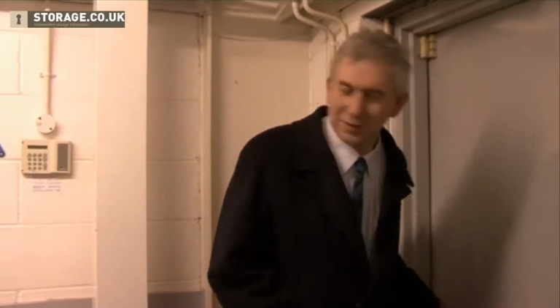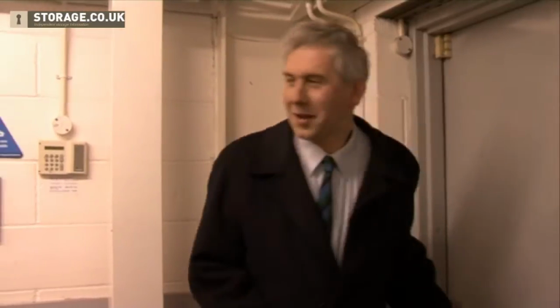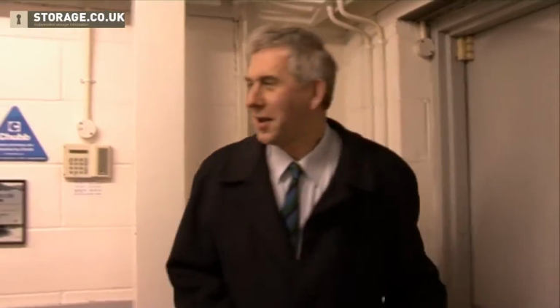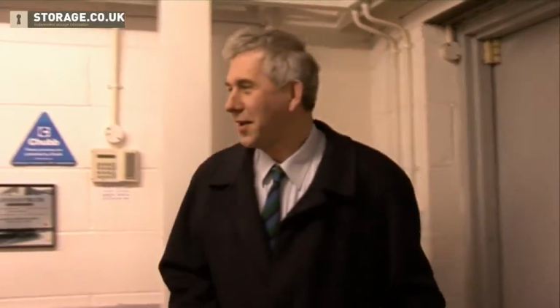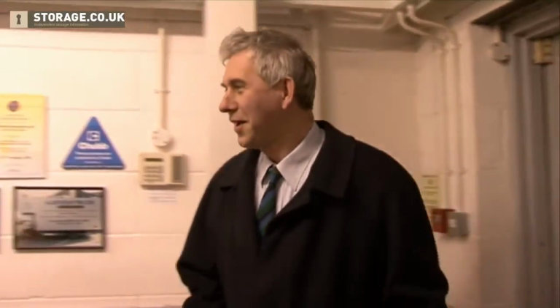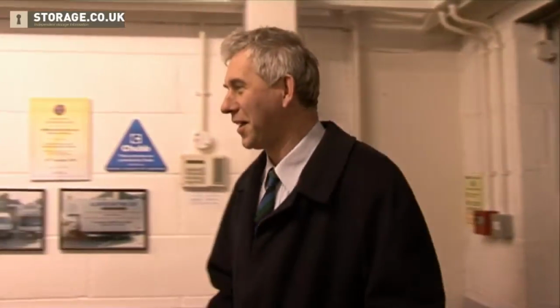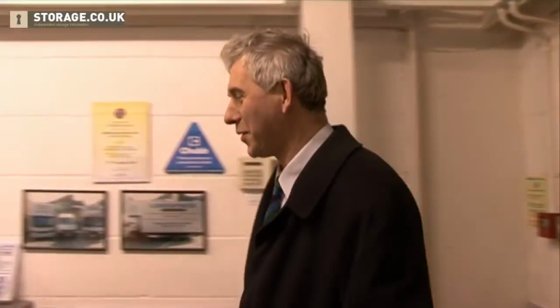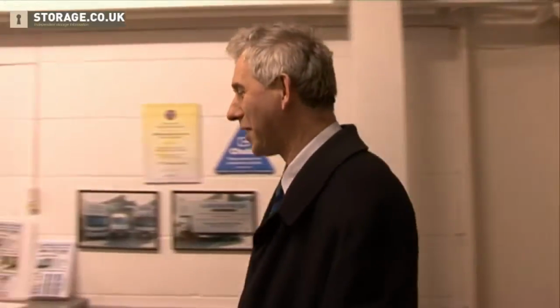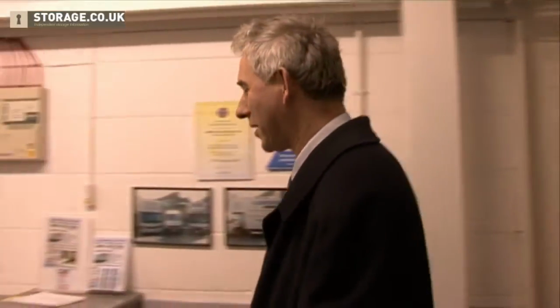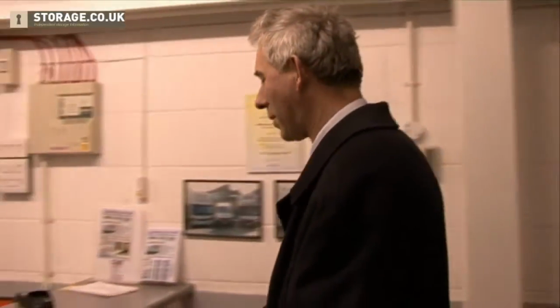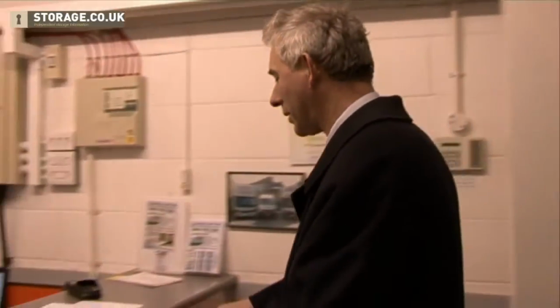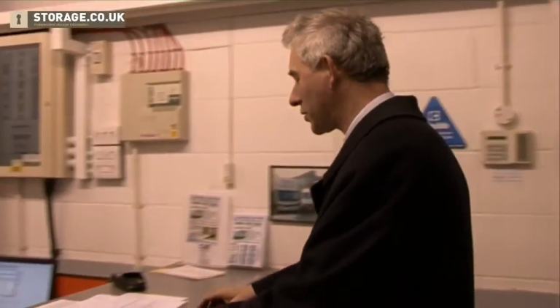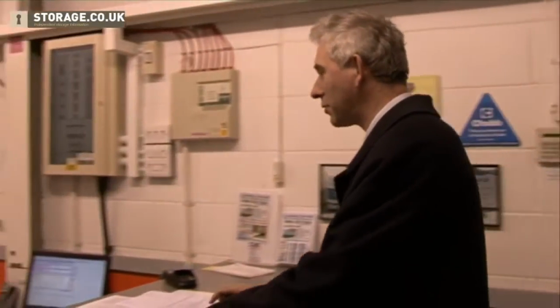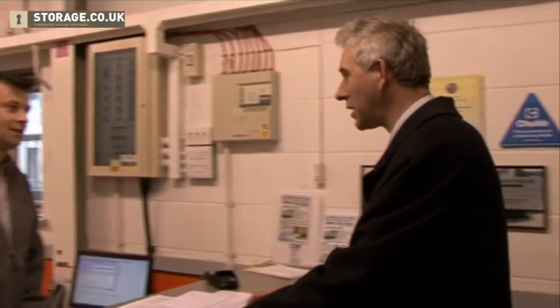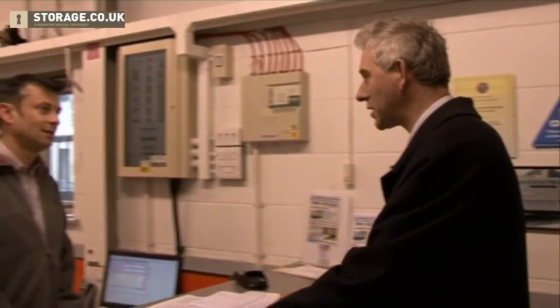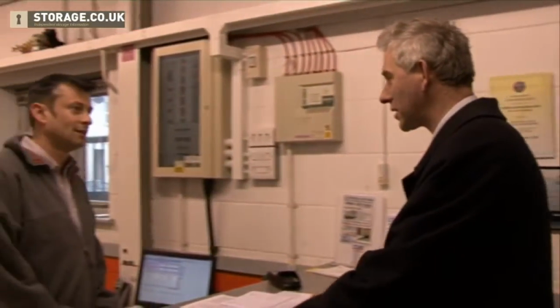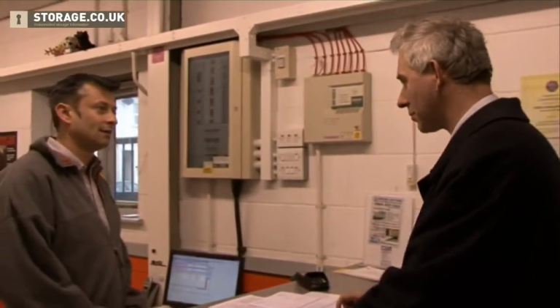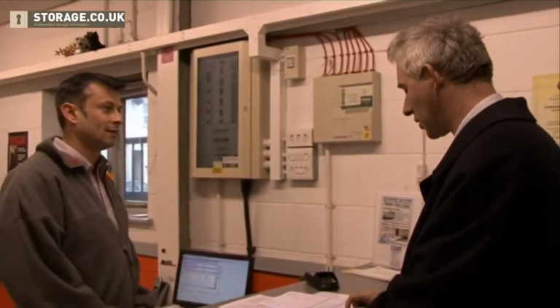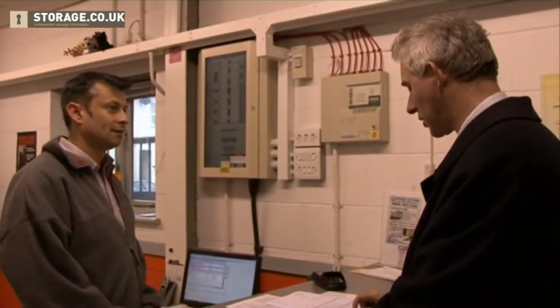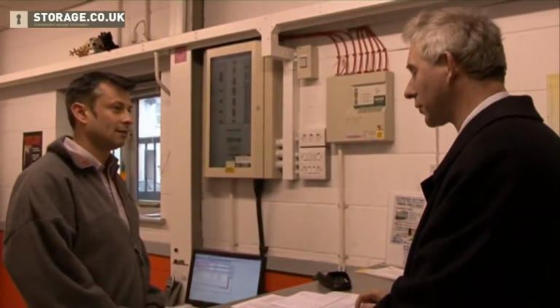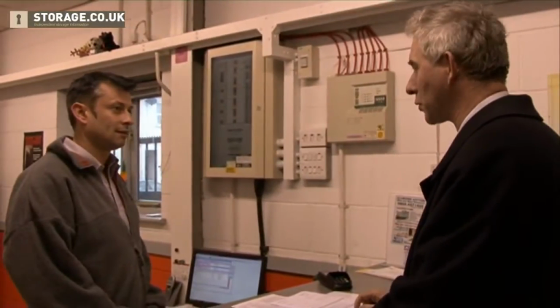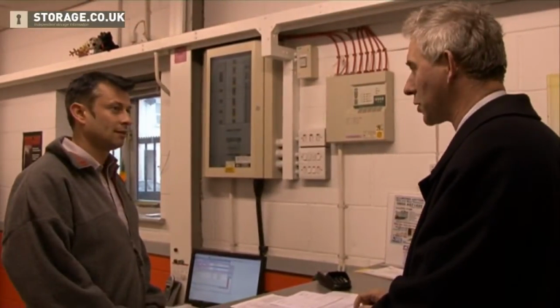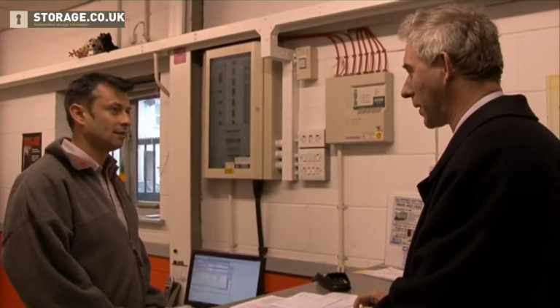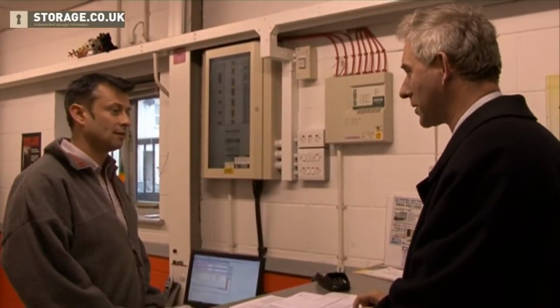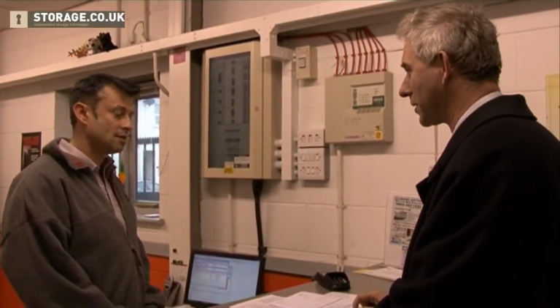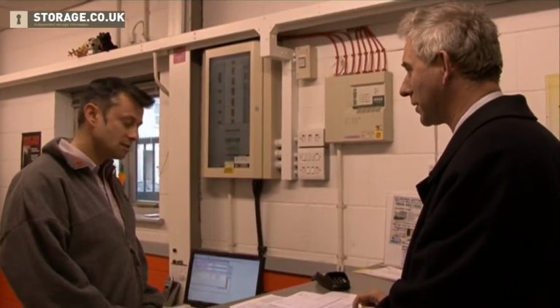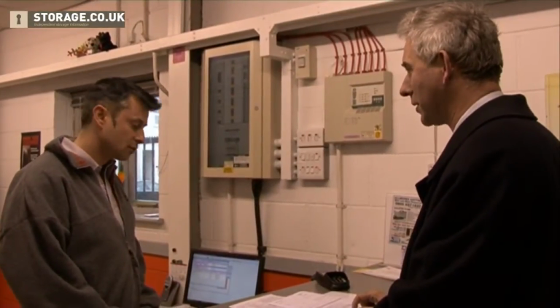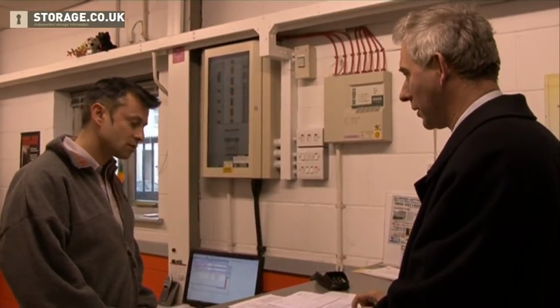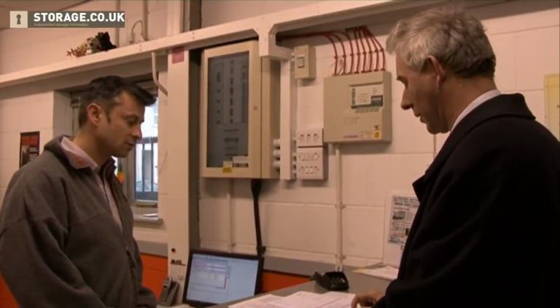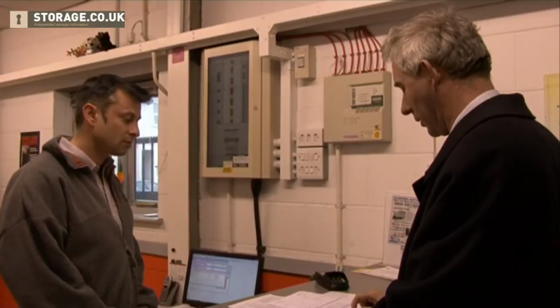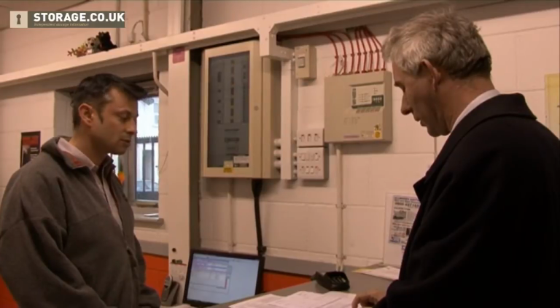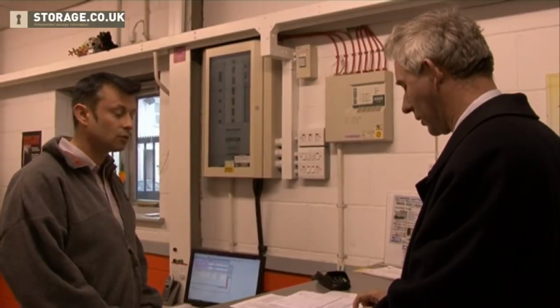Hello there. Hello. I'm interested in renting some self-storage space. Yes, of course, no problem at all.